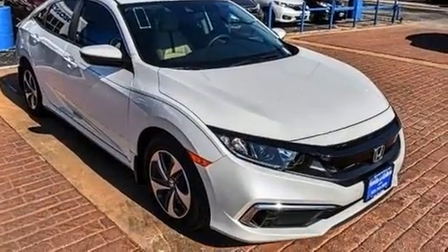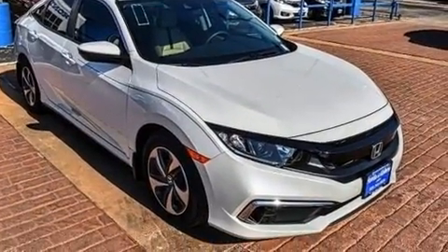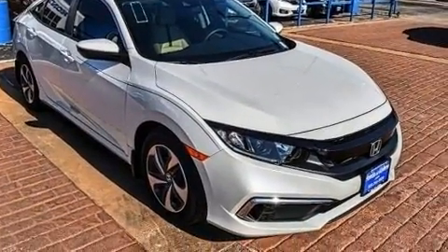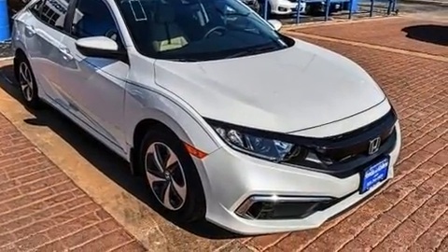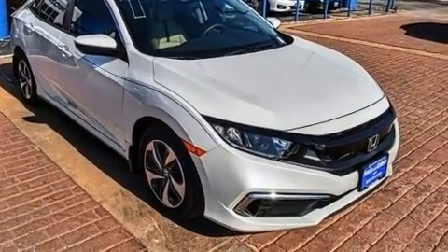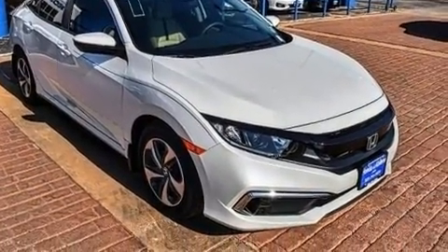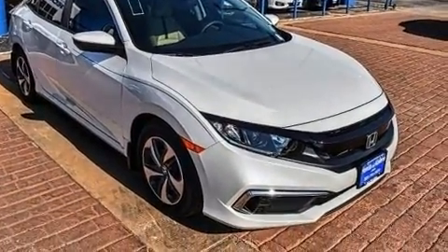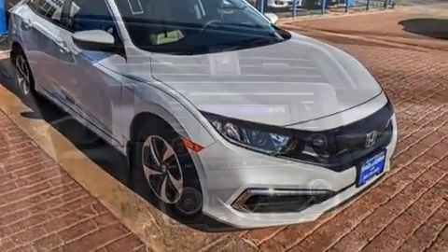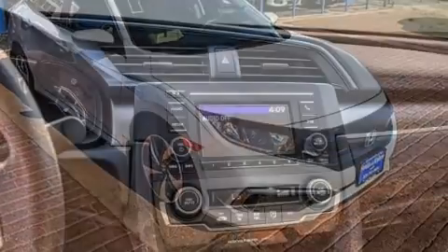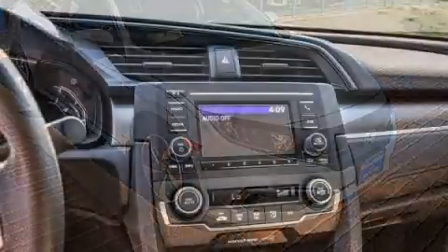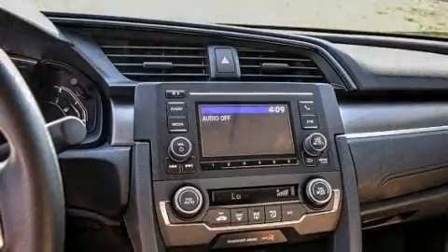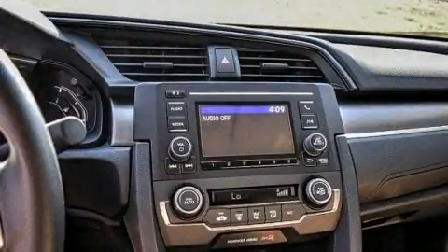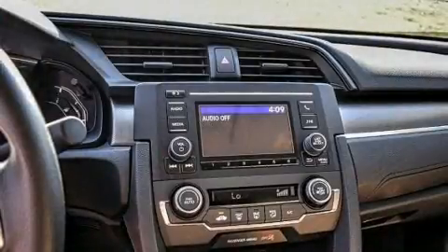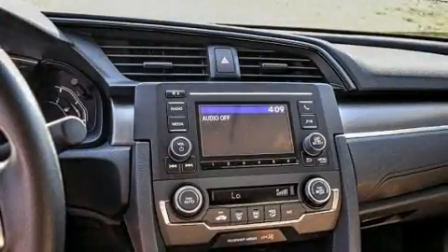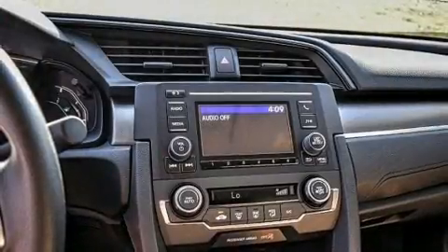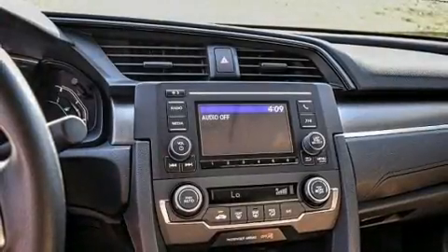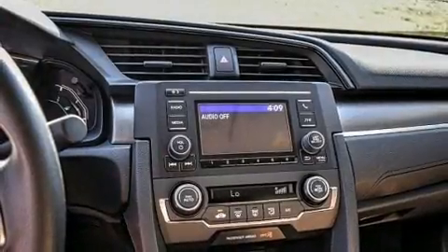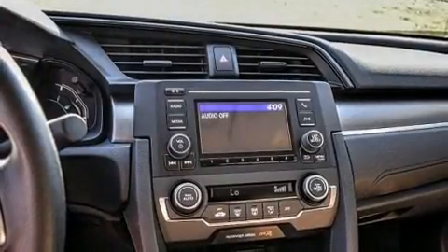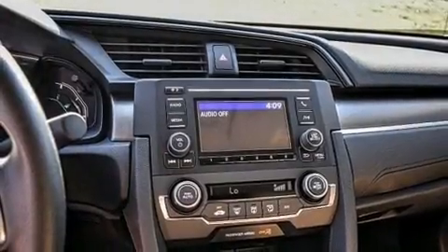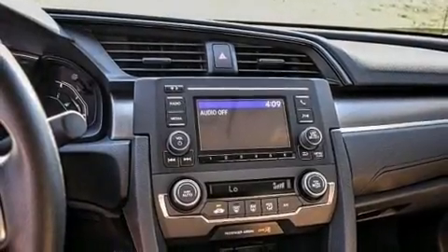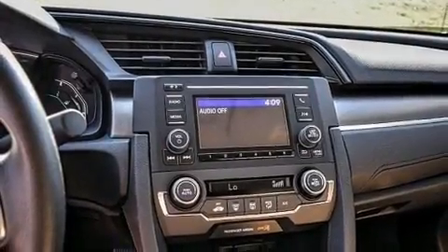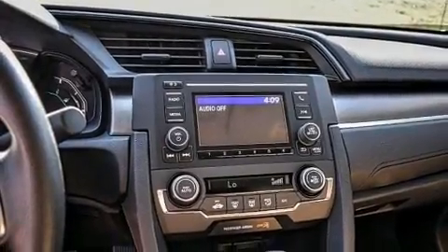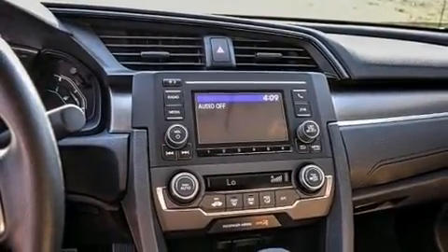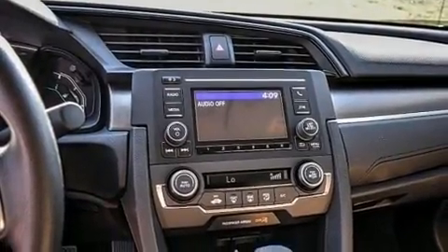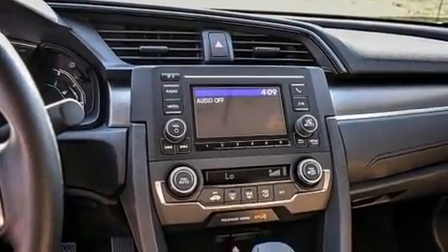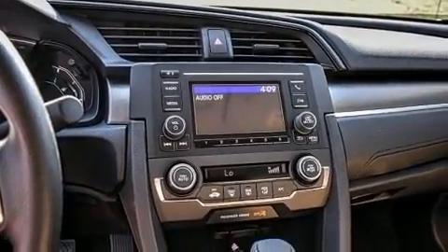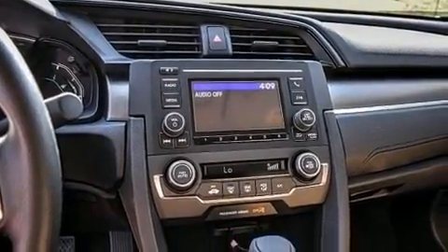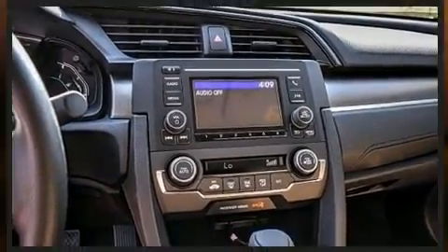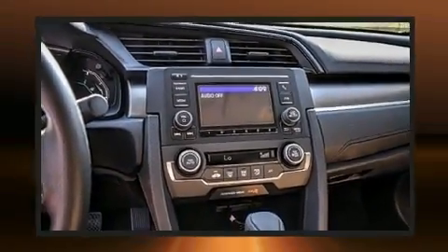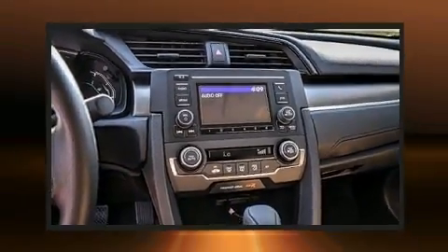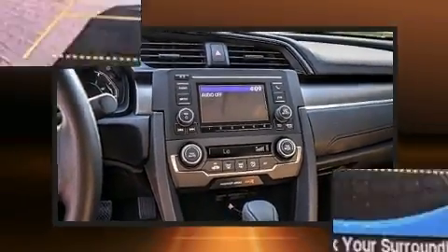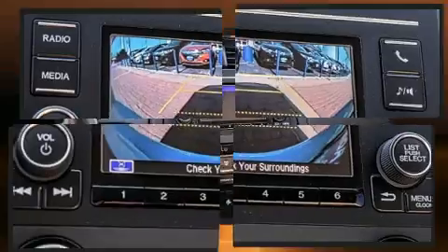Top features include front bucket seats, fully automatic headlights, remote keyless entry, and more.